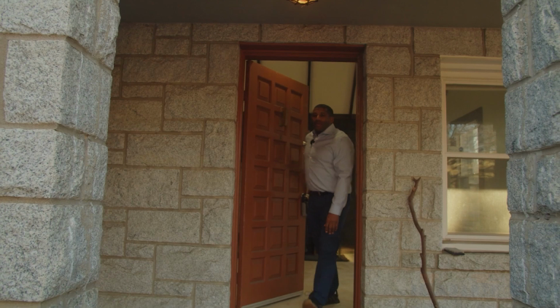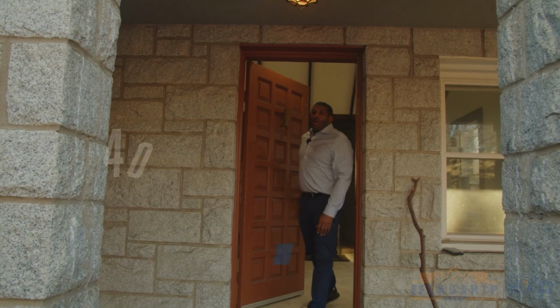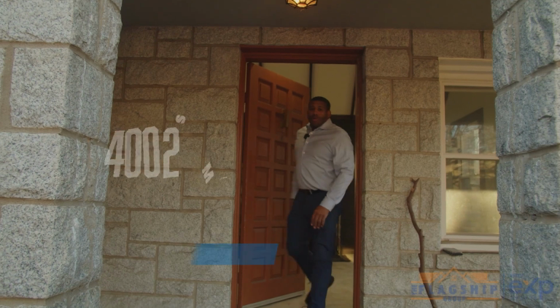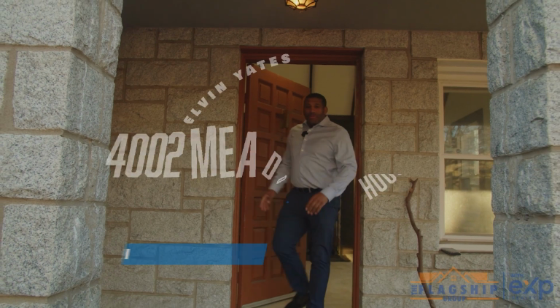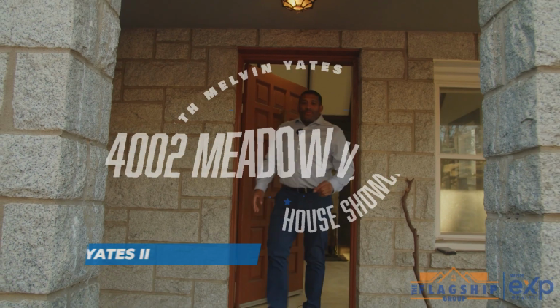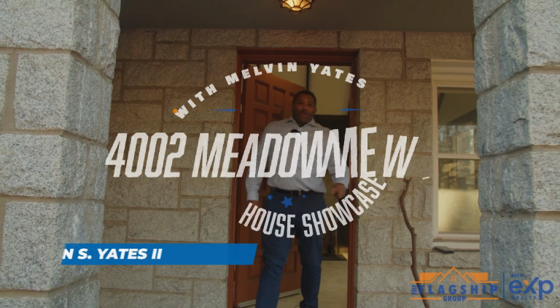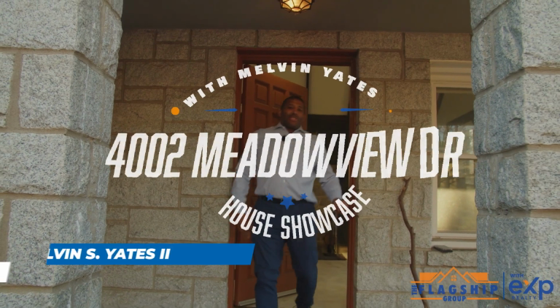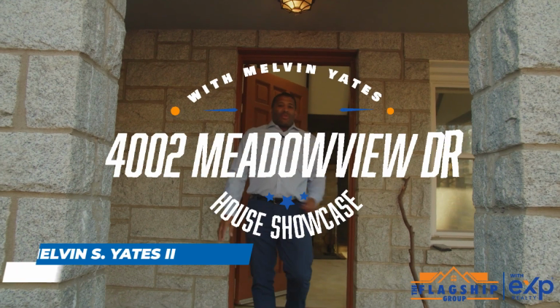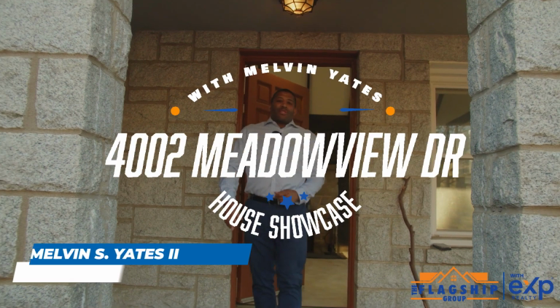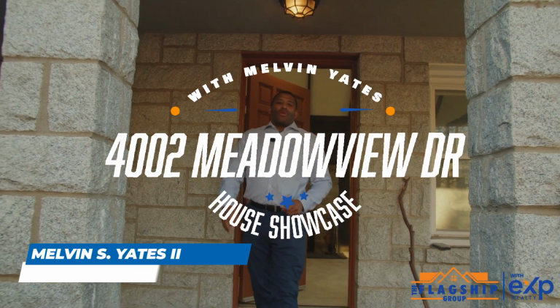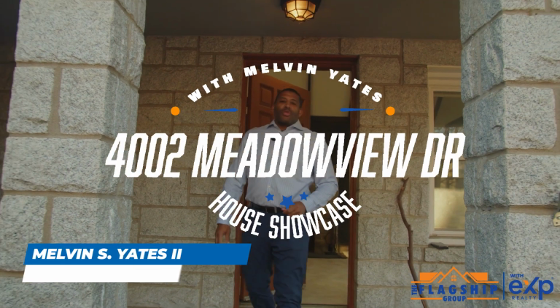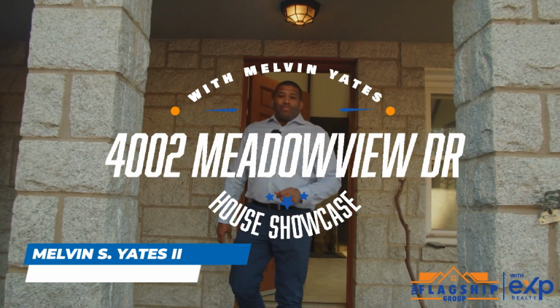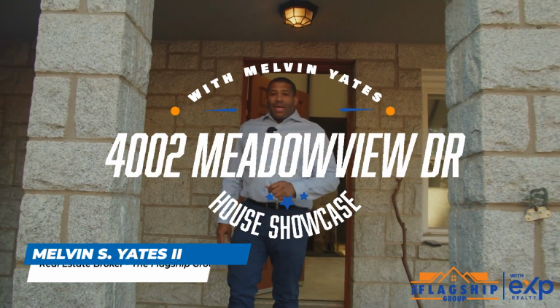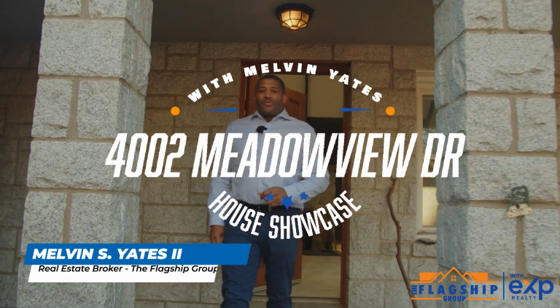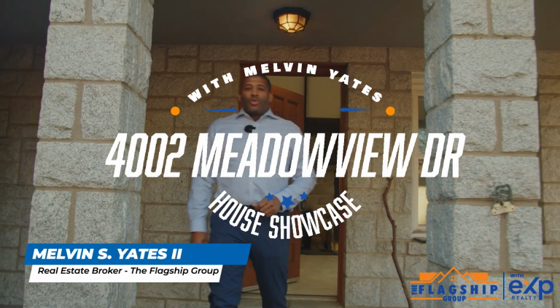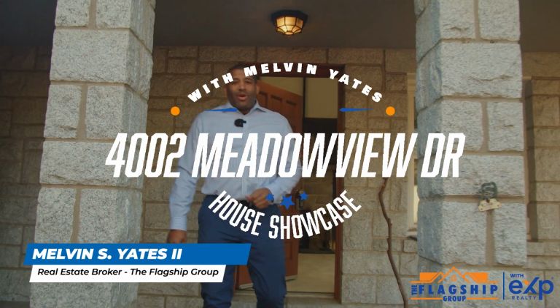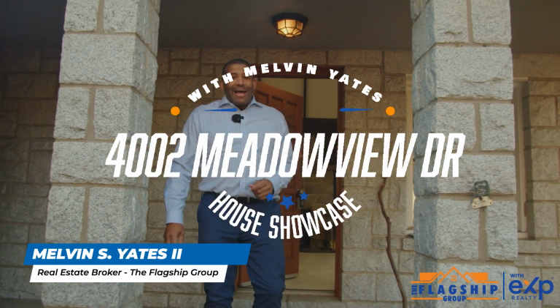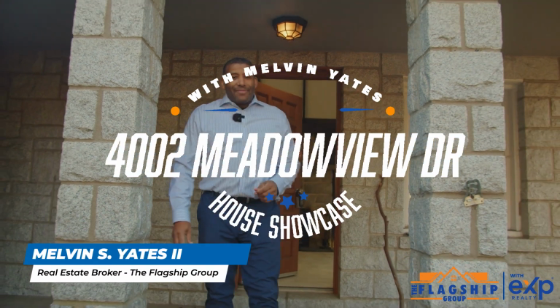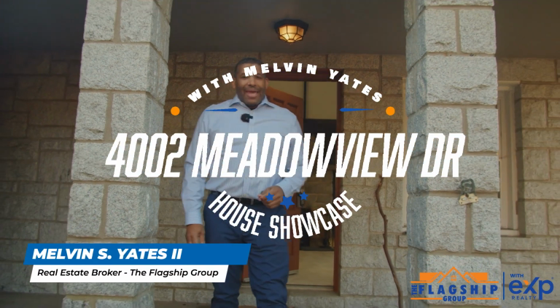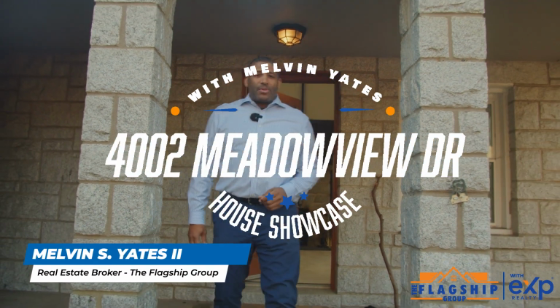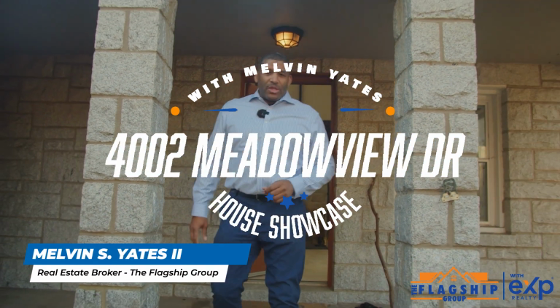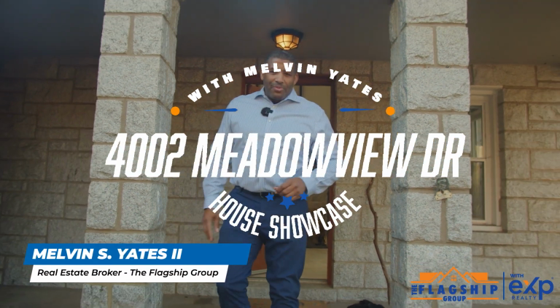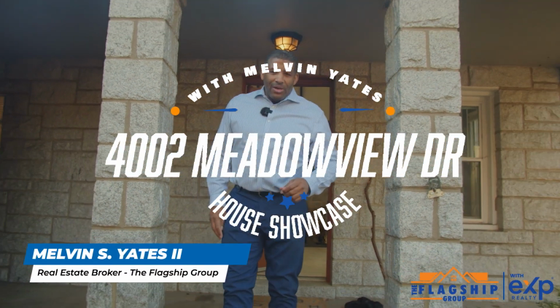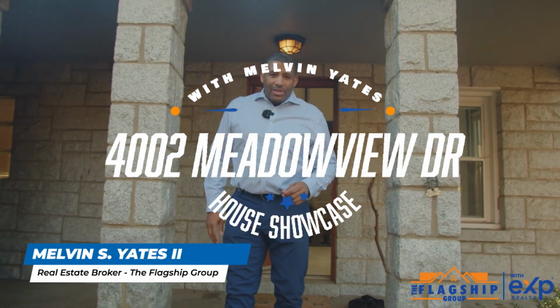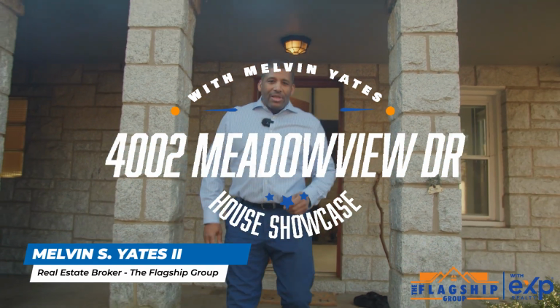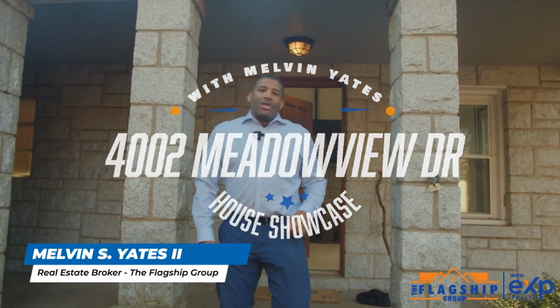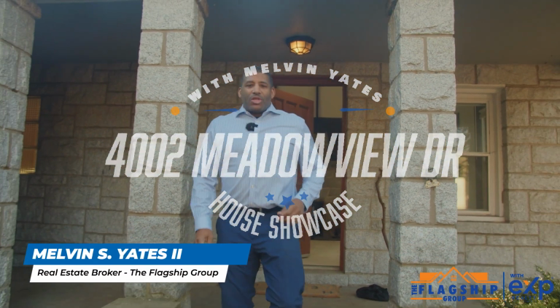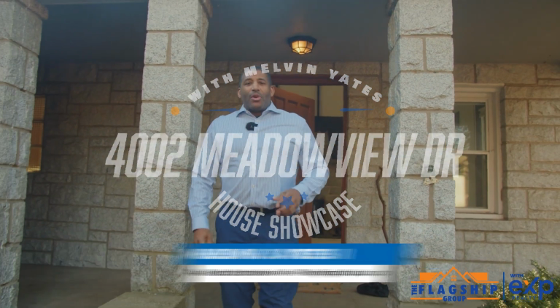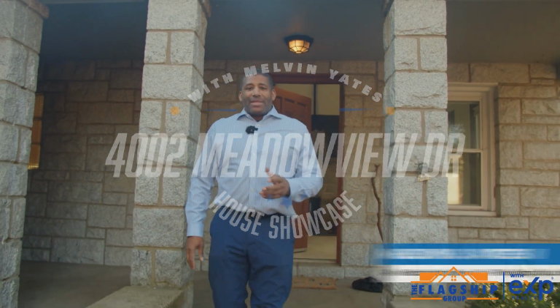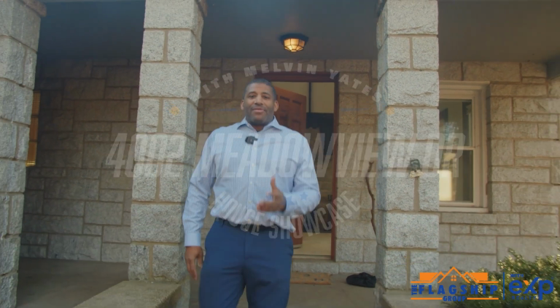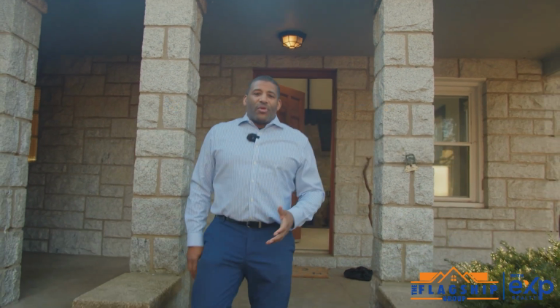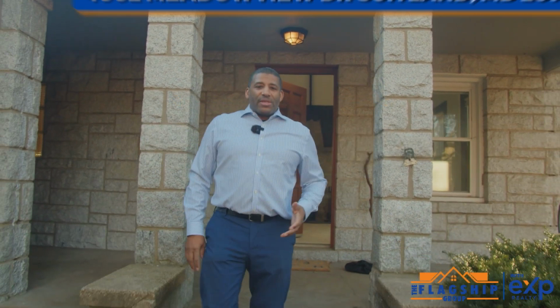Welcome to 4002 Meadowview Drive, Camp Springs, Maryland, 20746.